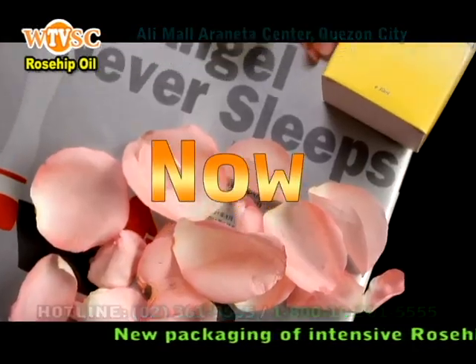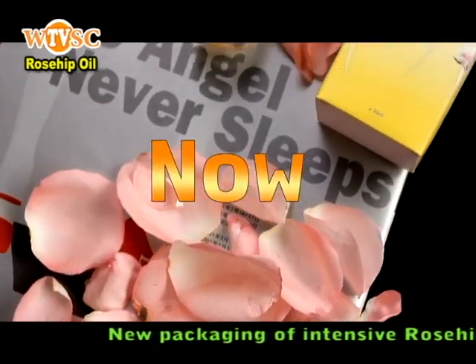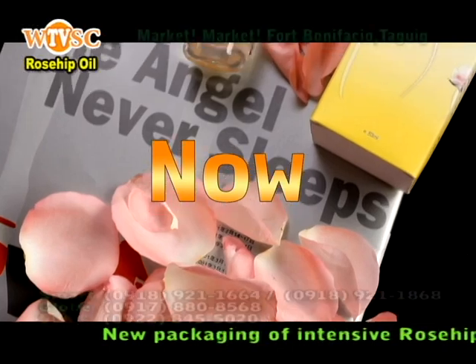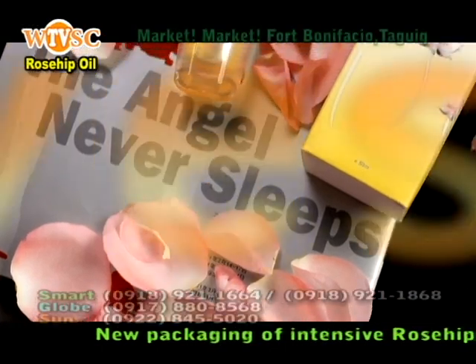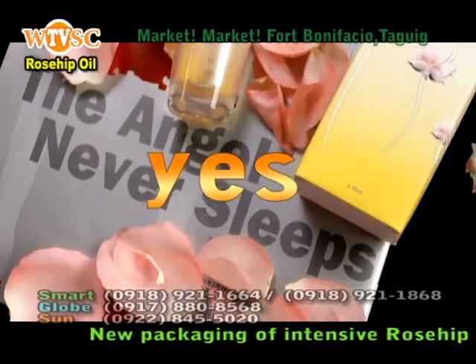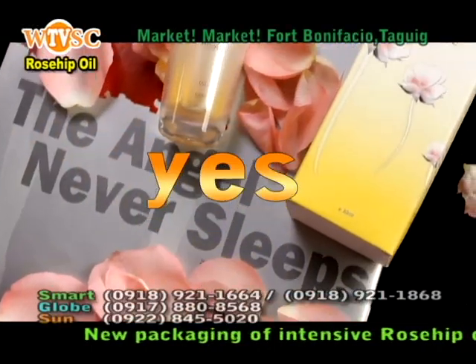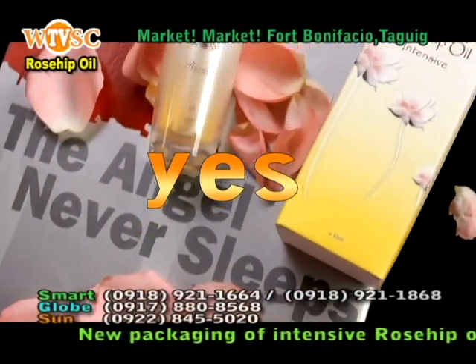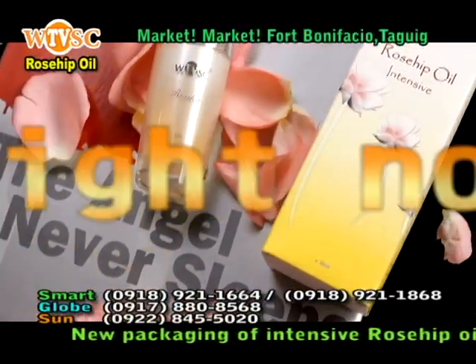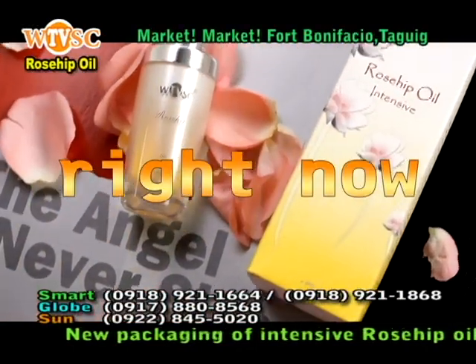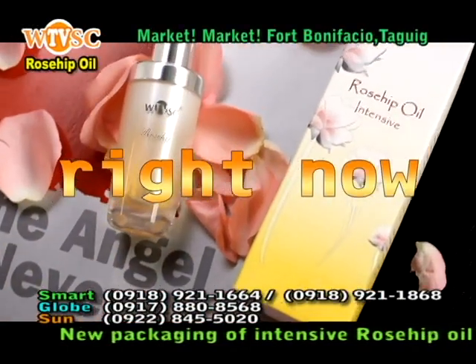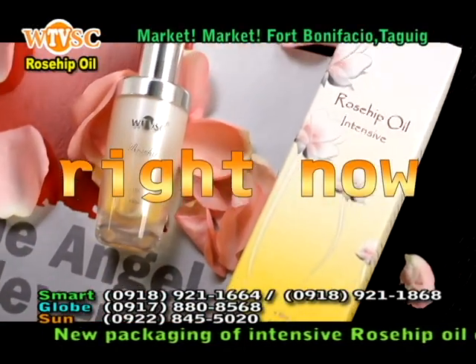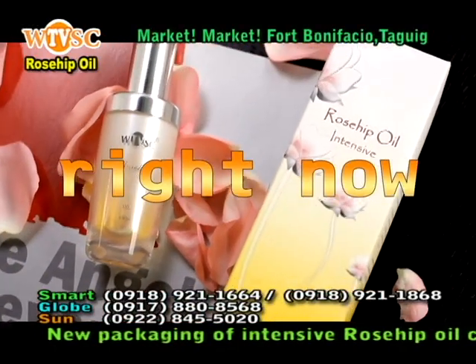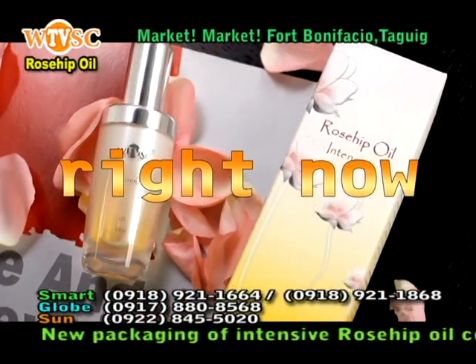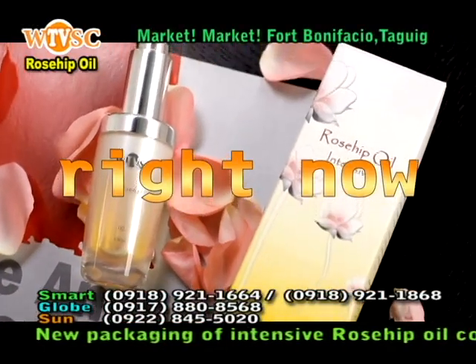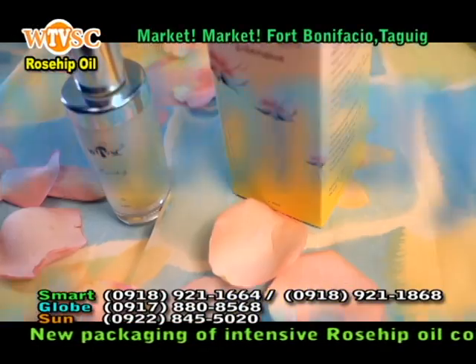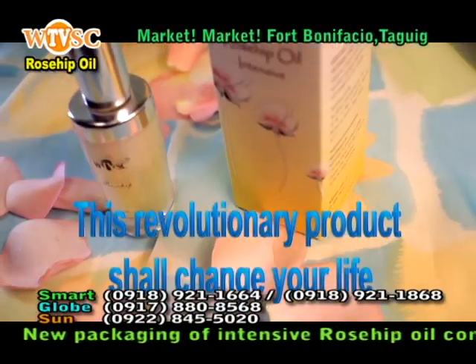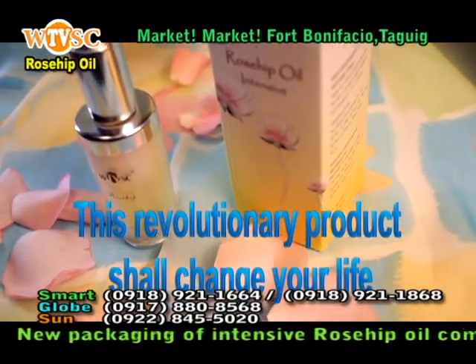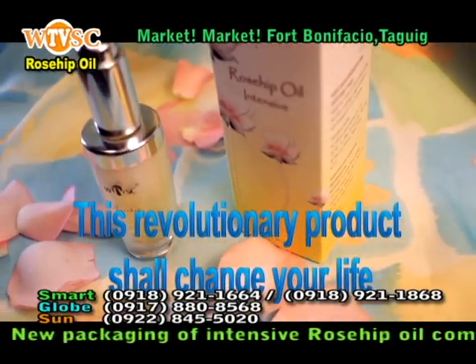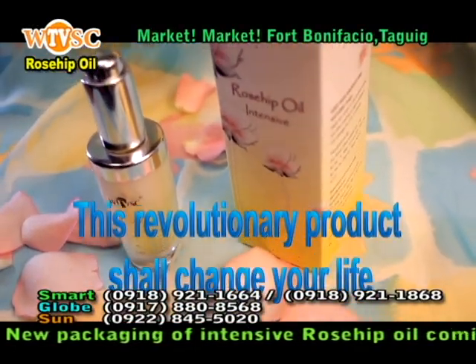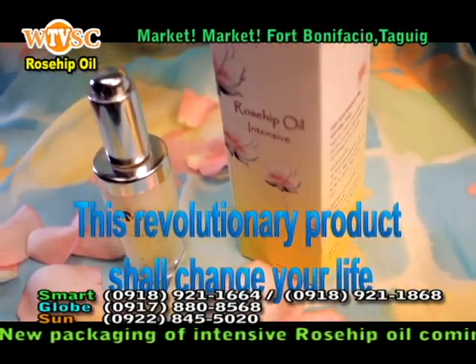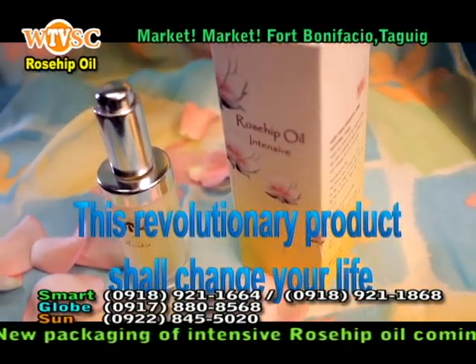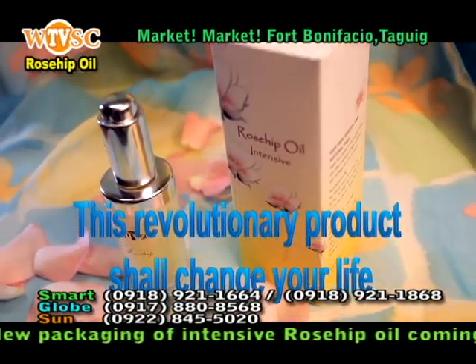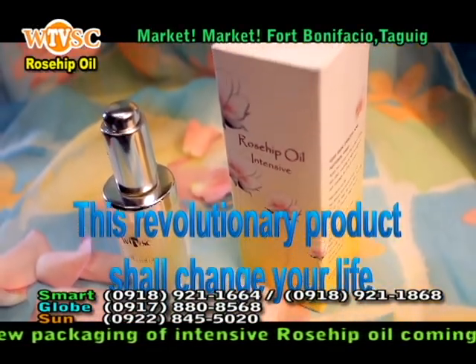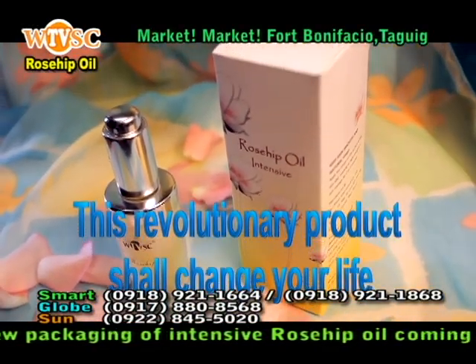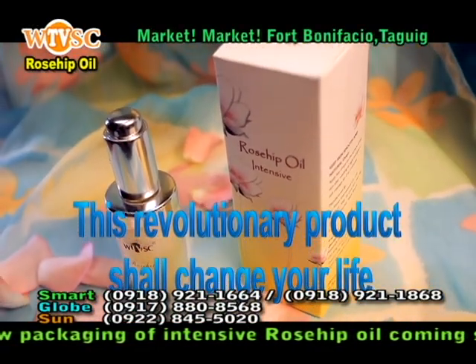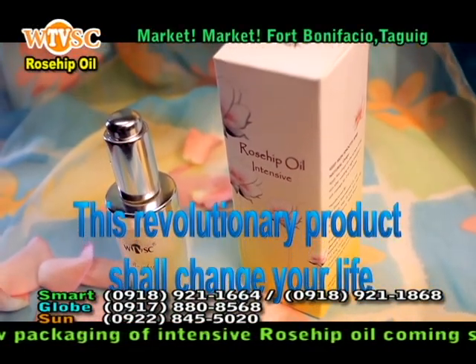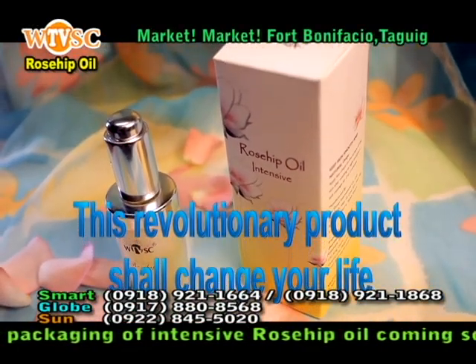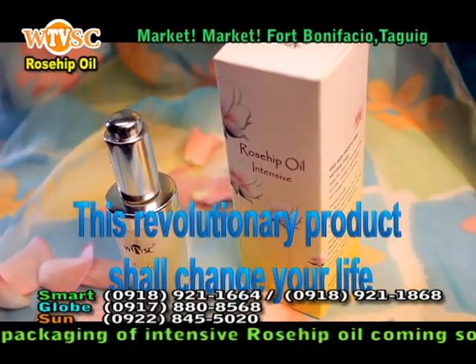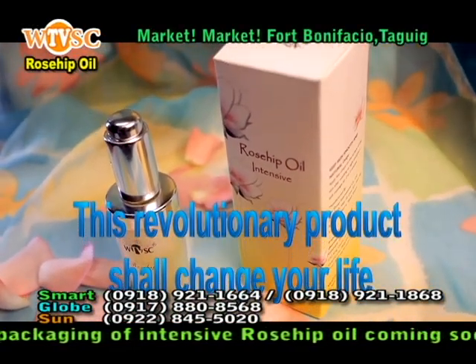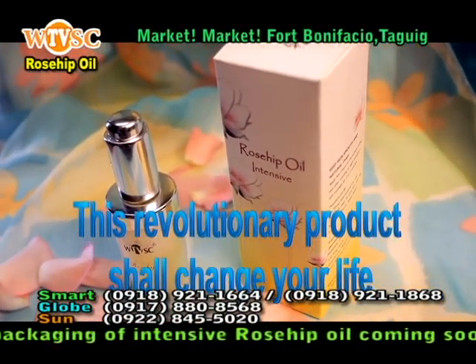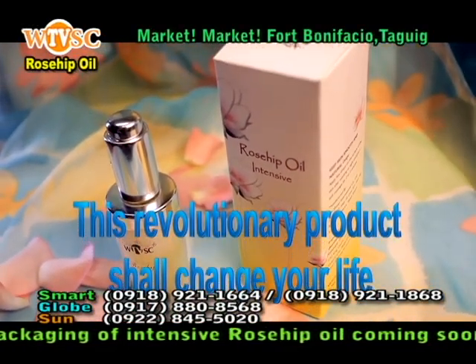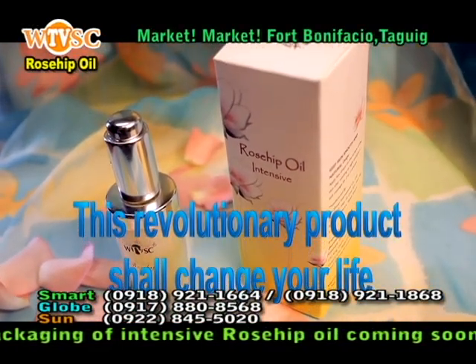Now! Yes, right now! This revolutionary product shall change your life!